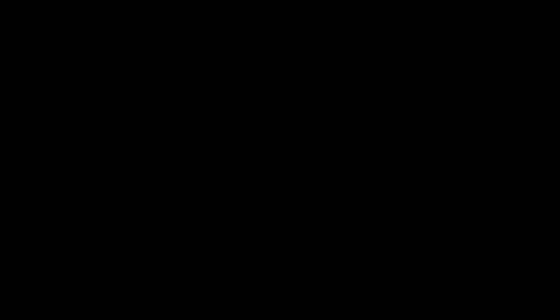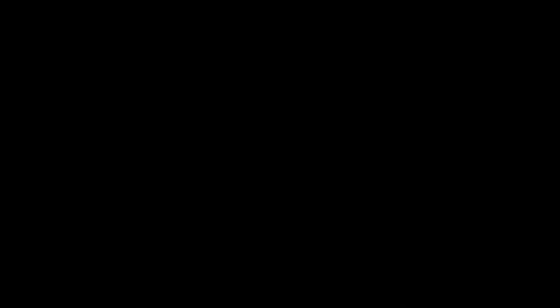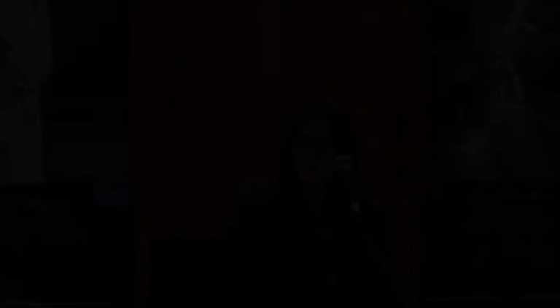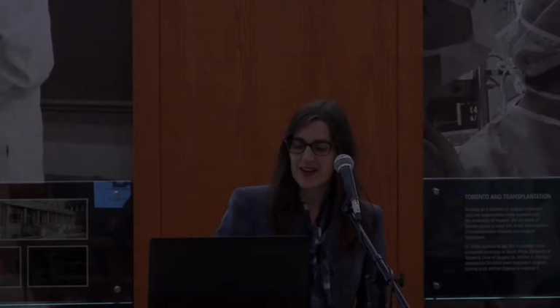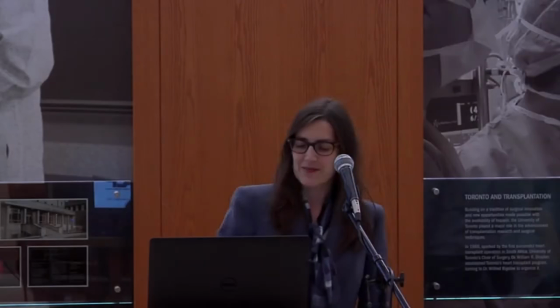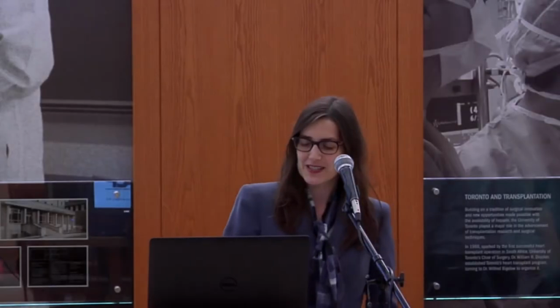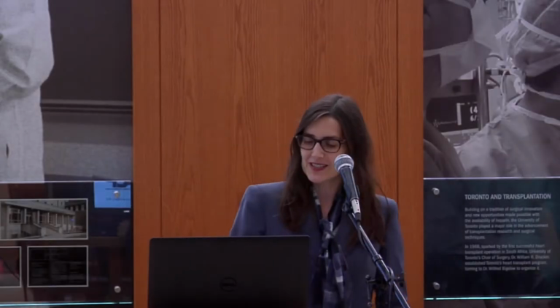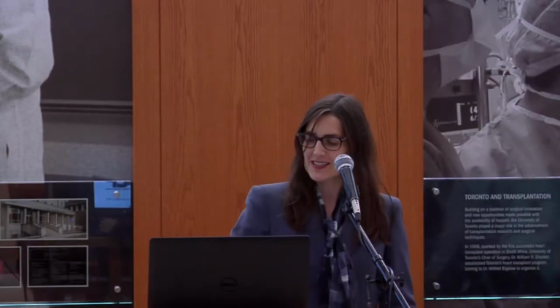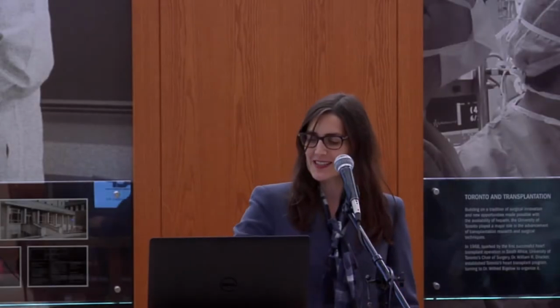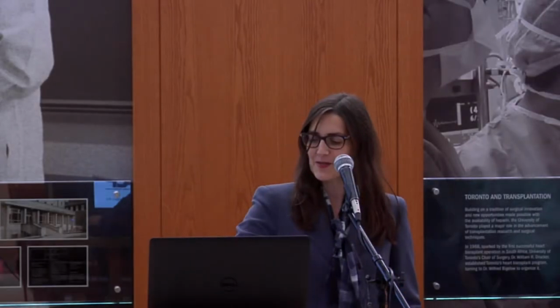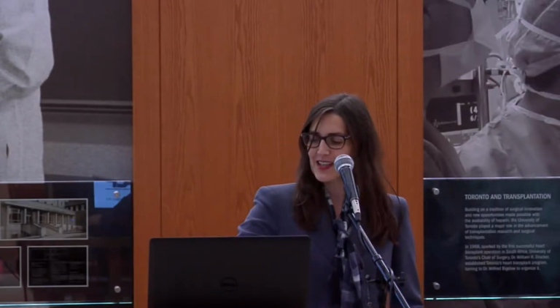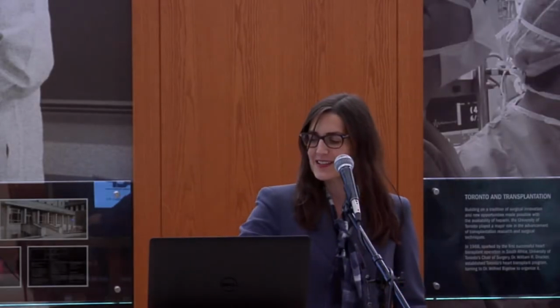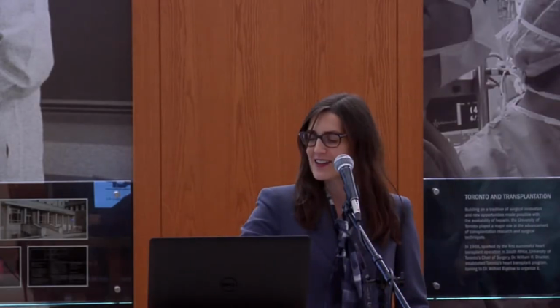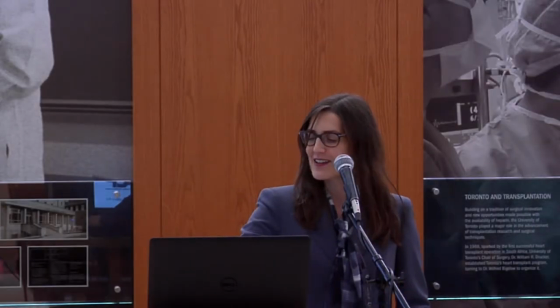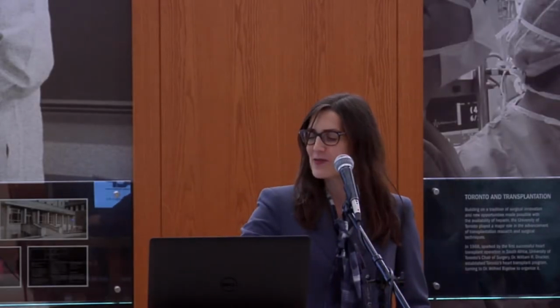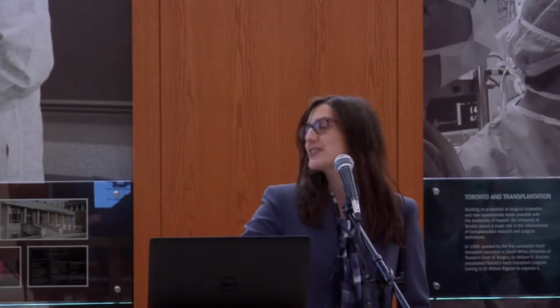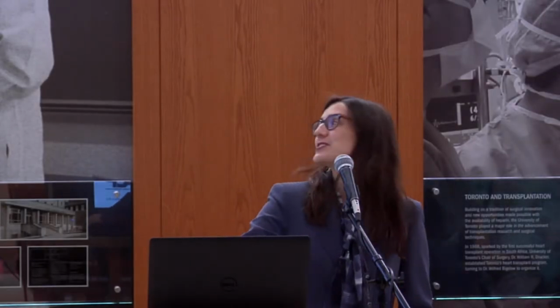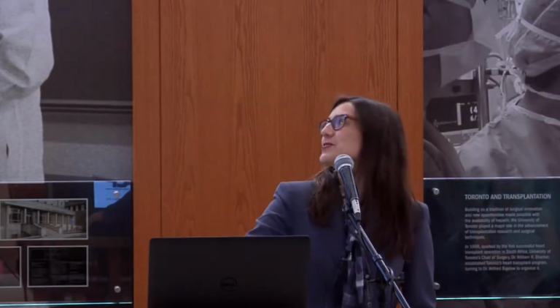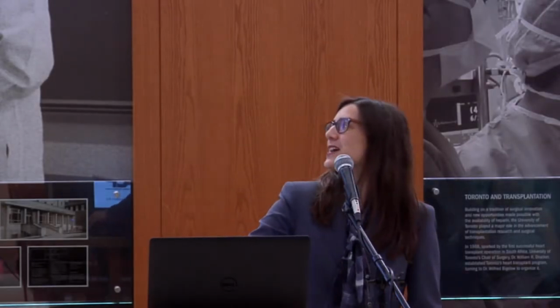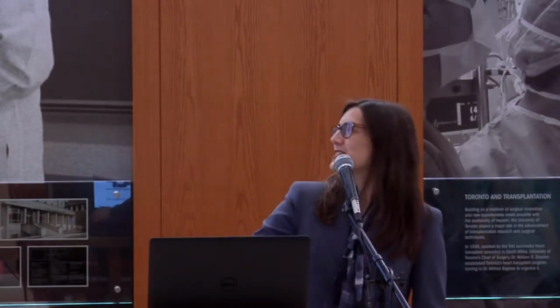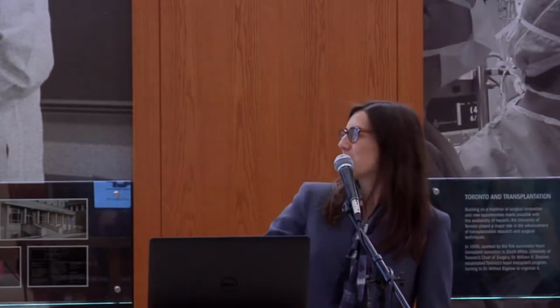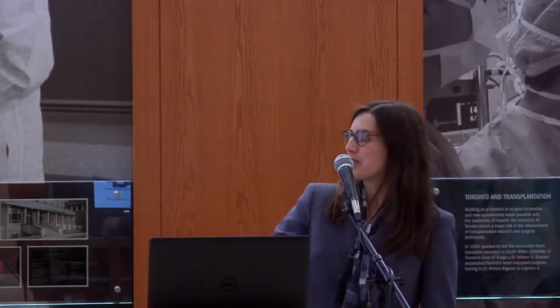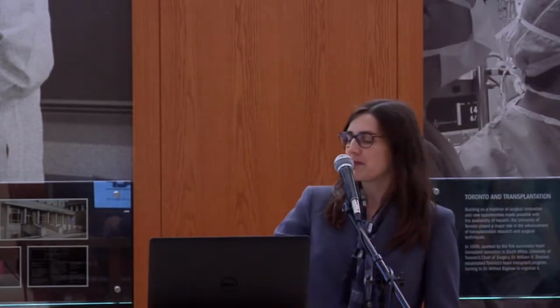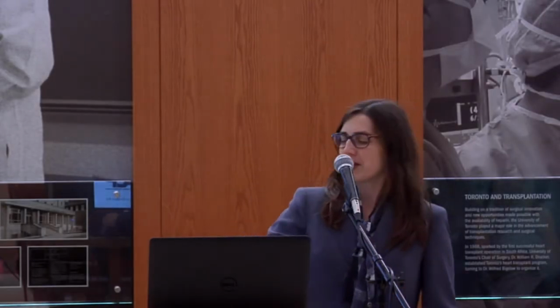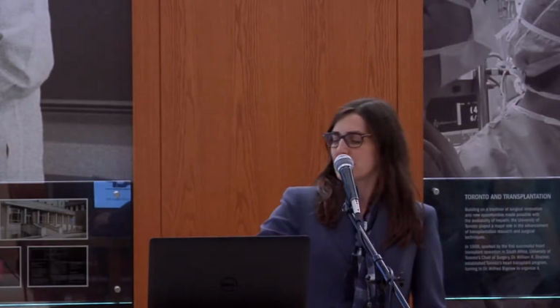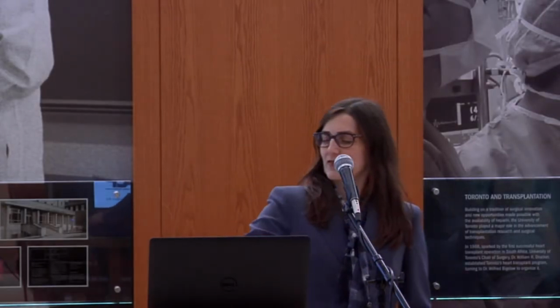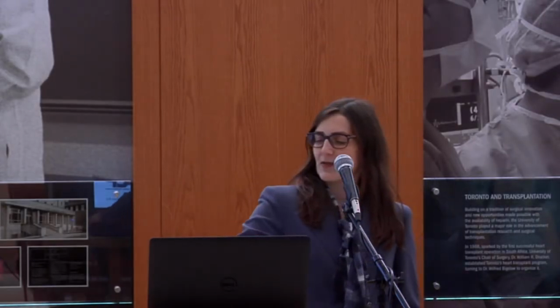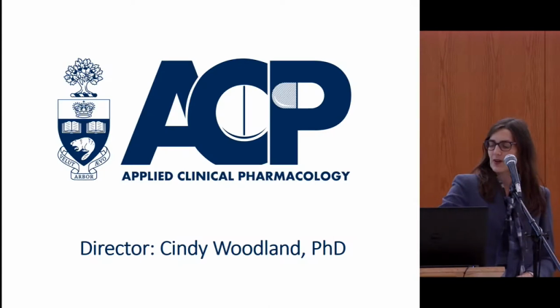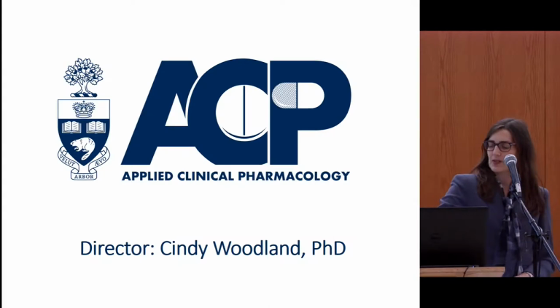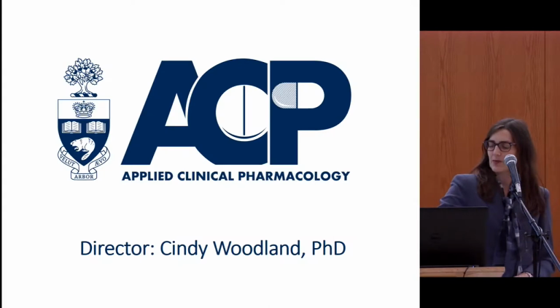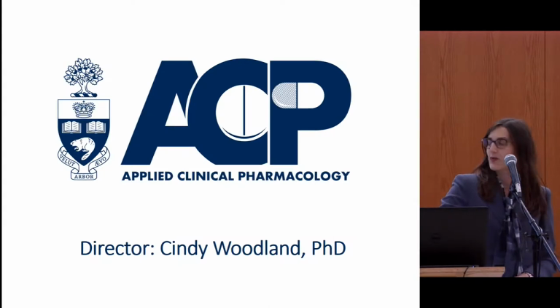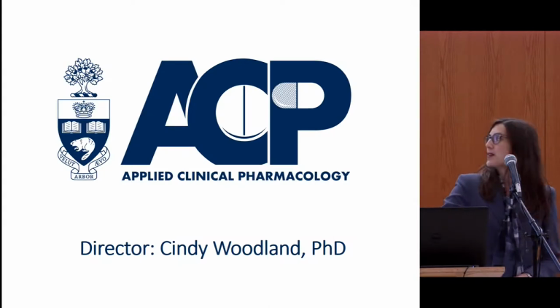My name is Cindy Woodland, and I'm going to tell you about the Applied Clinical Pharmacology program.